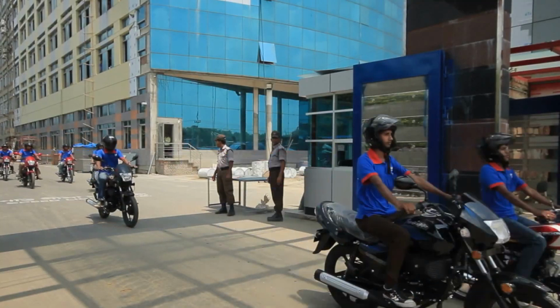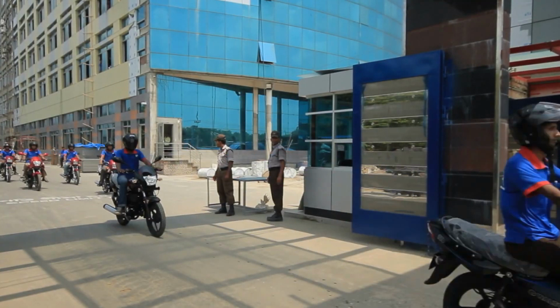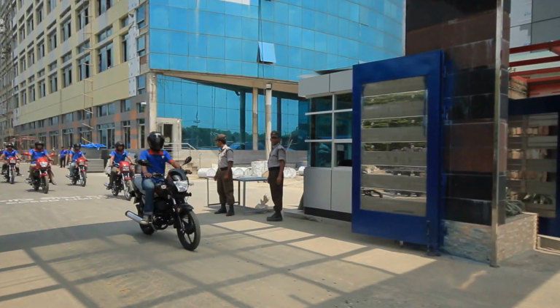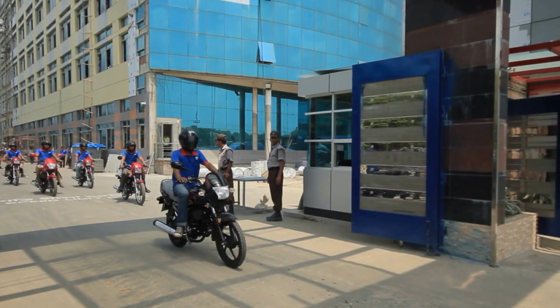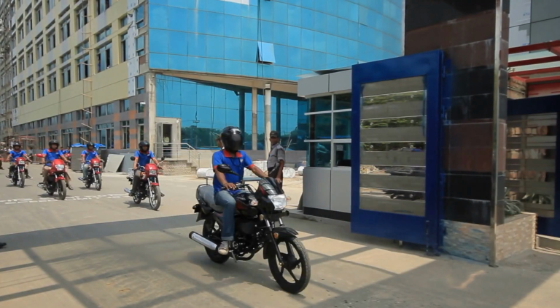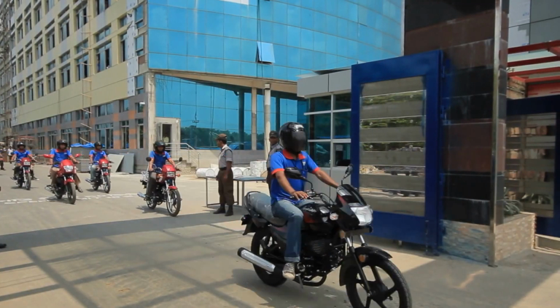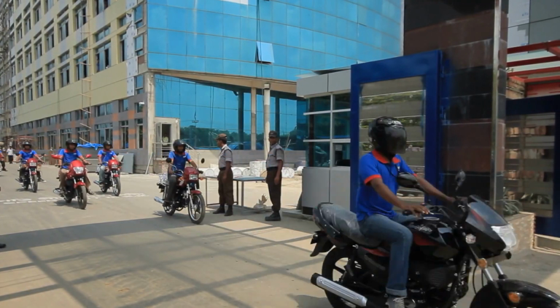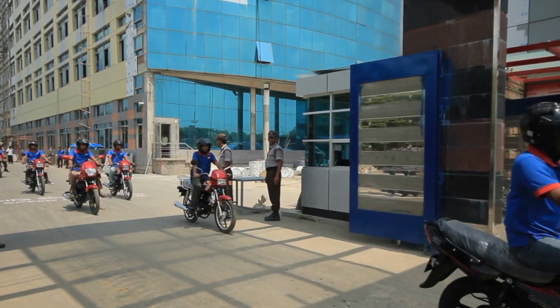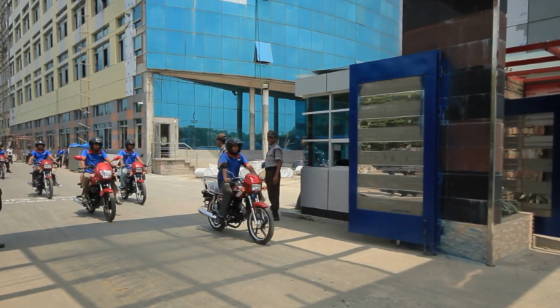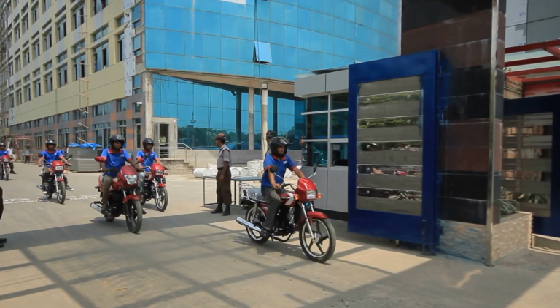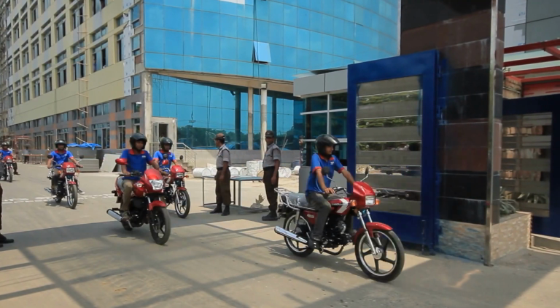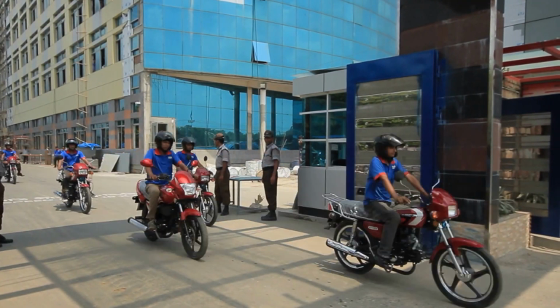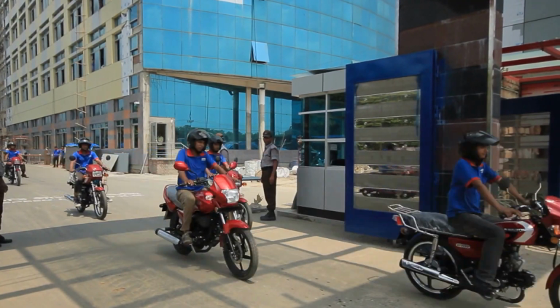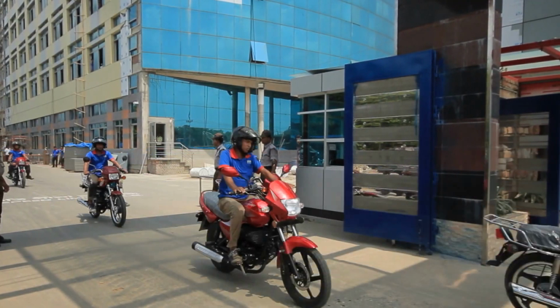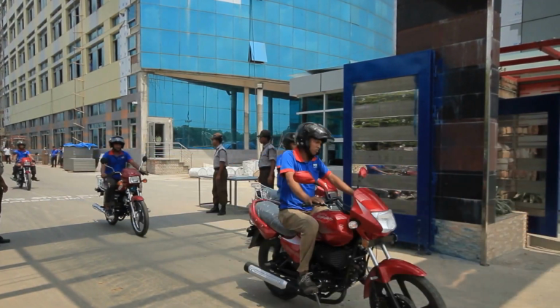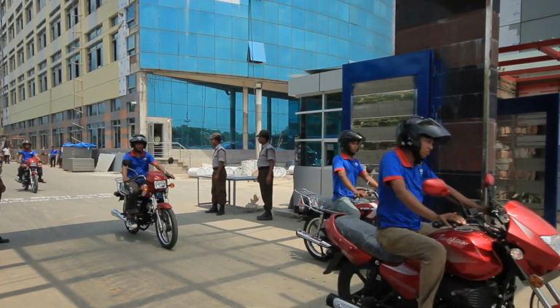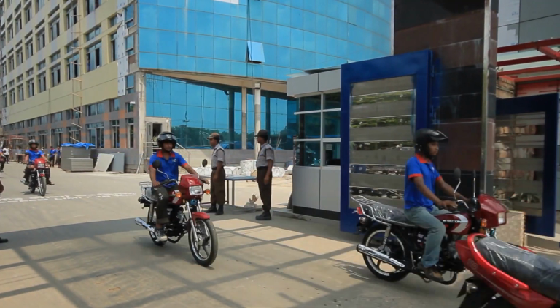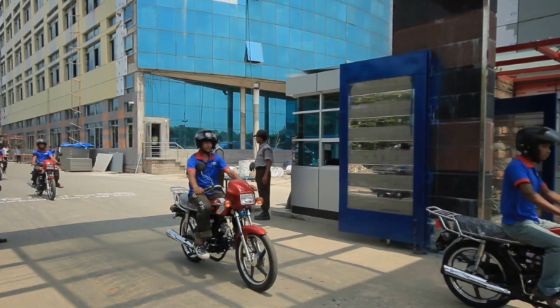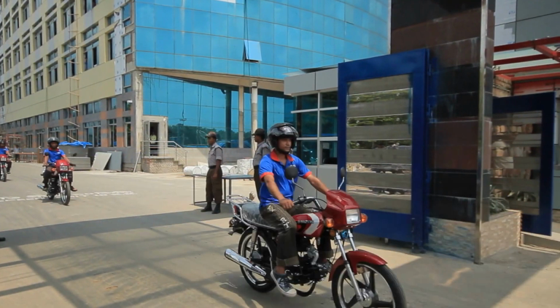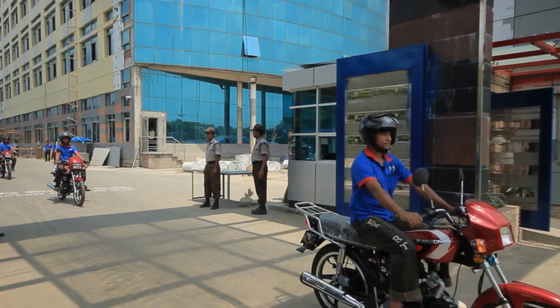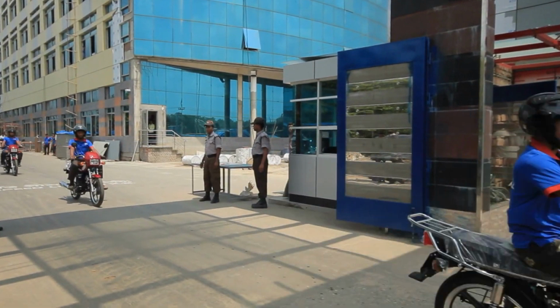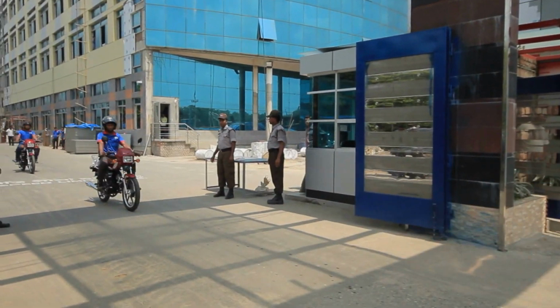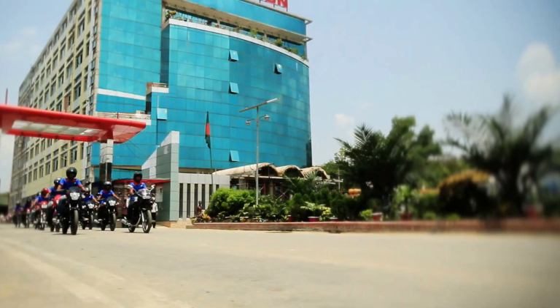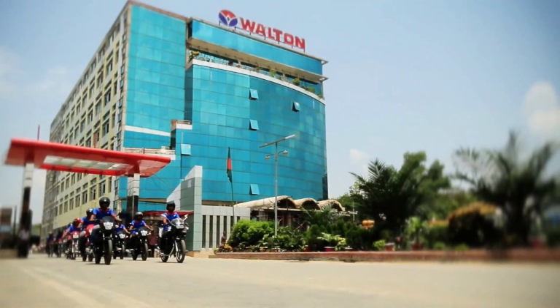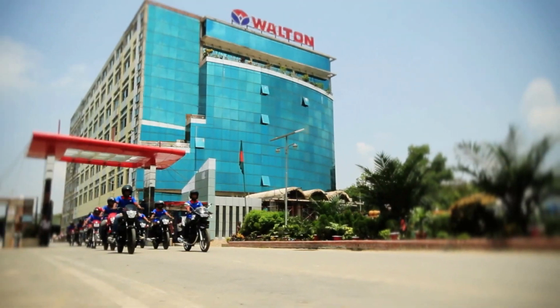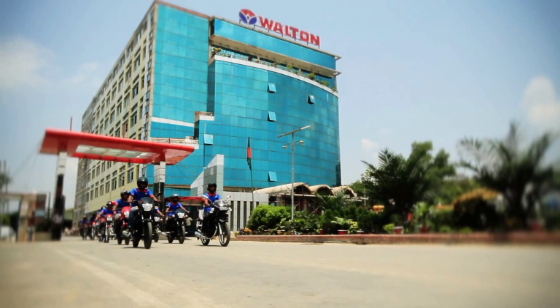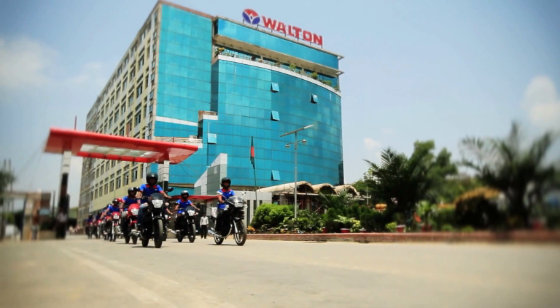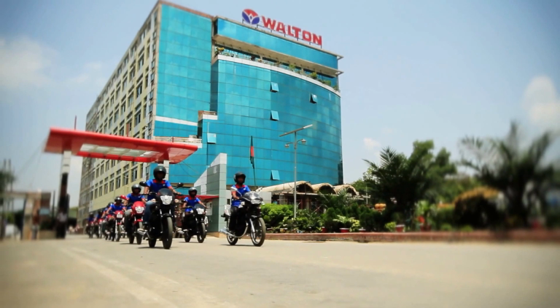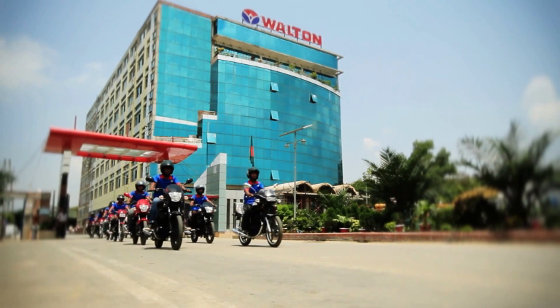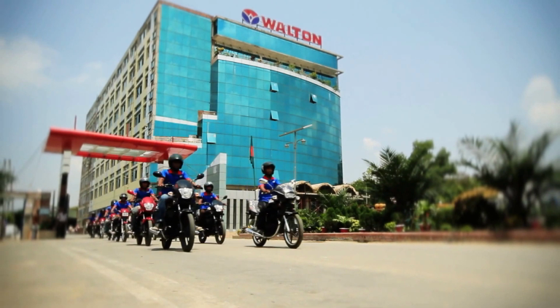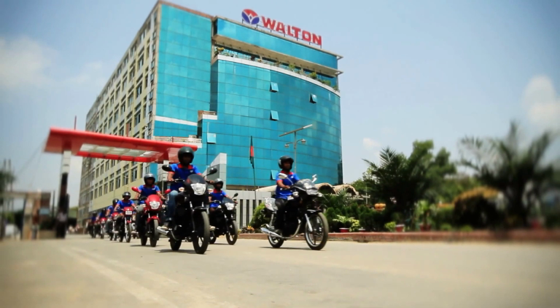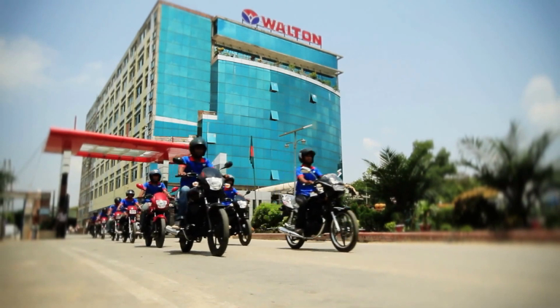Then the motorcycle is made ready for supply if it is found to meet an up-to-date standard.